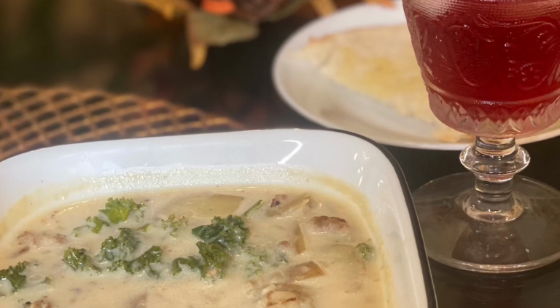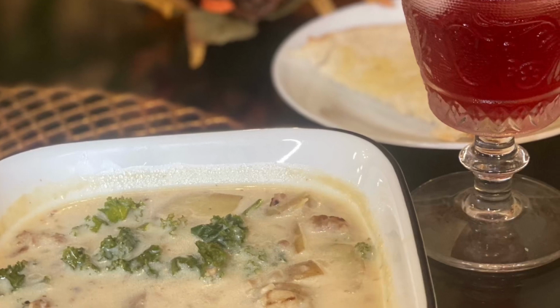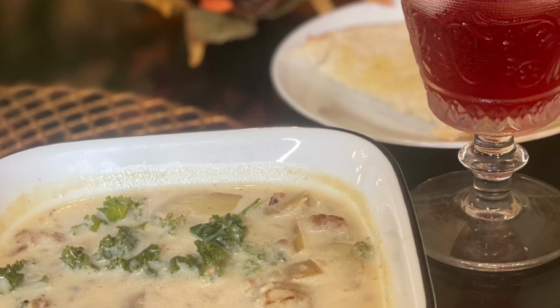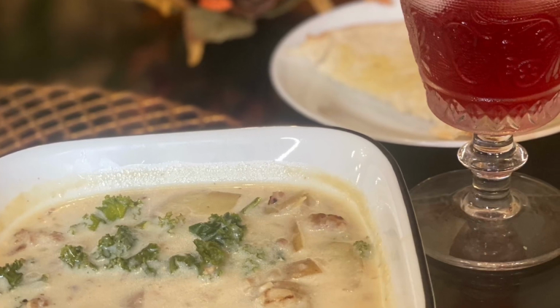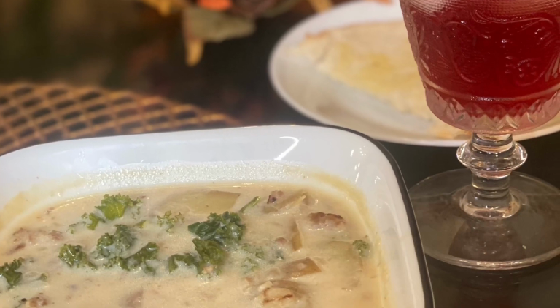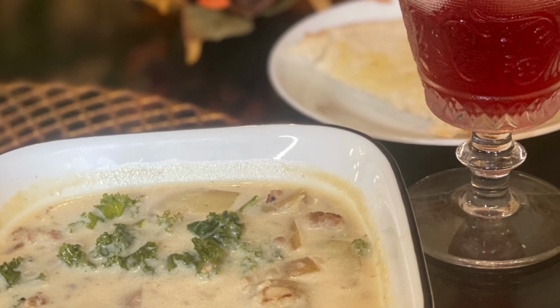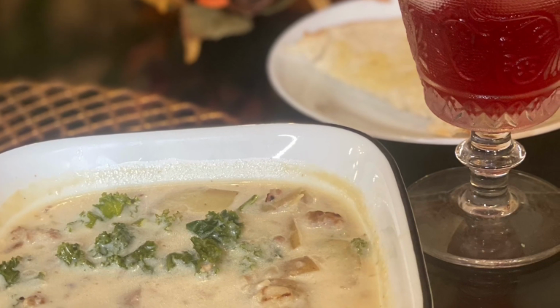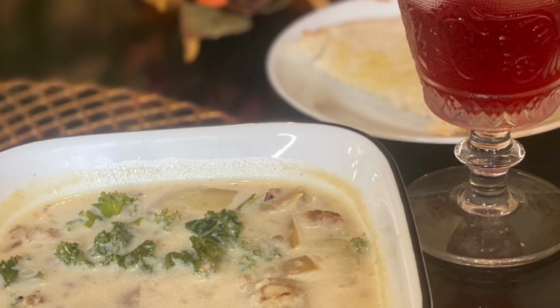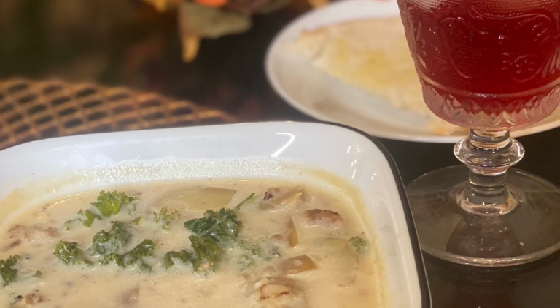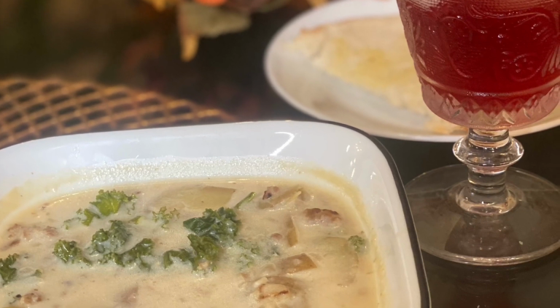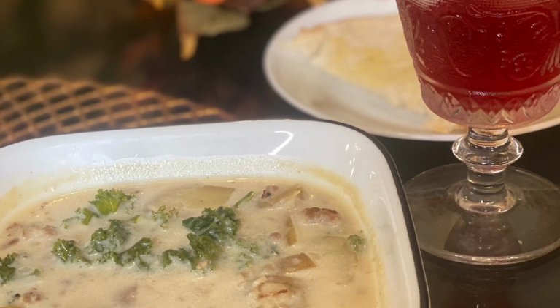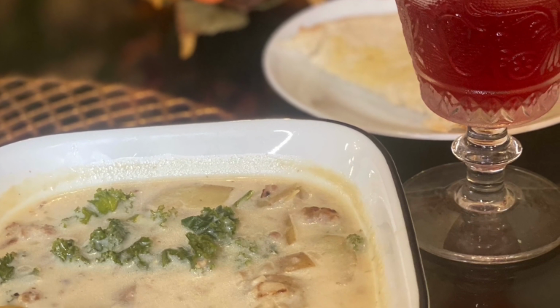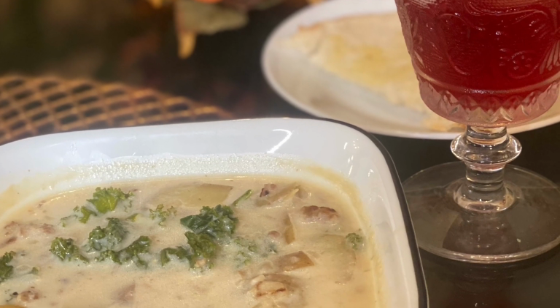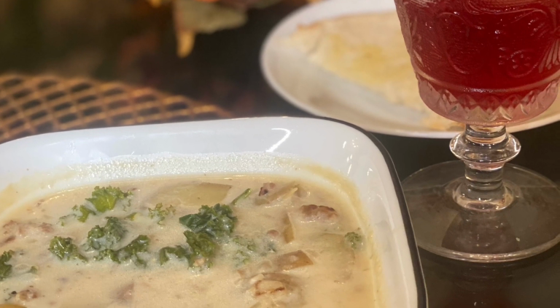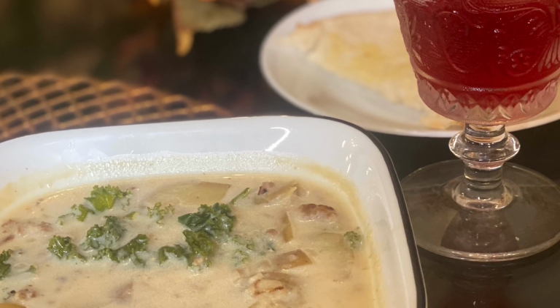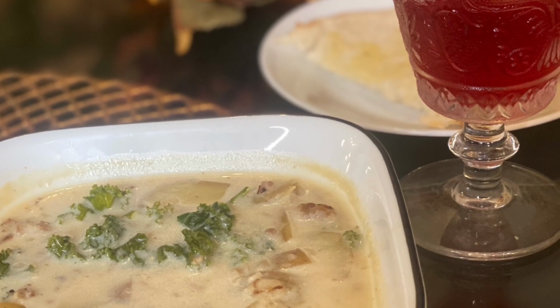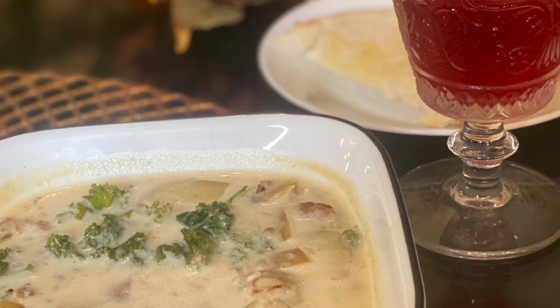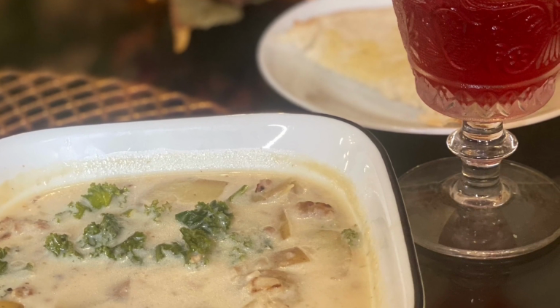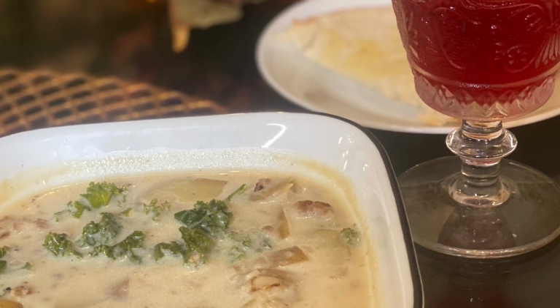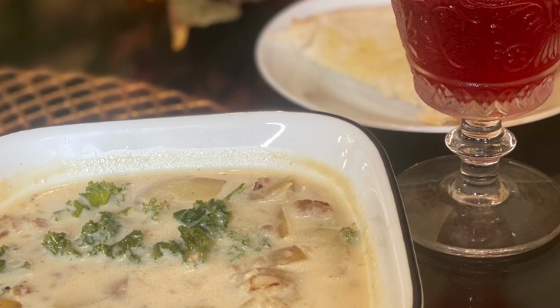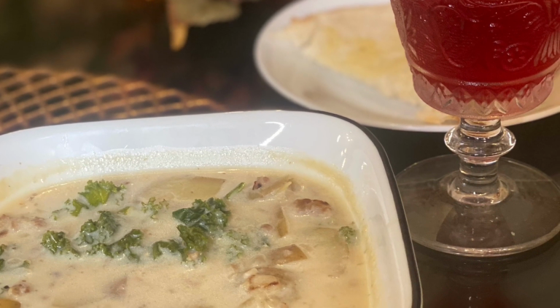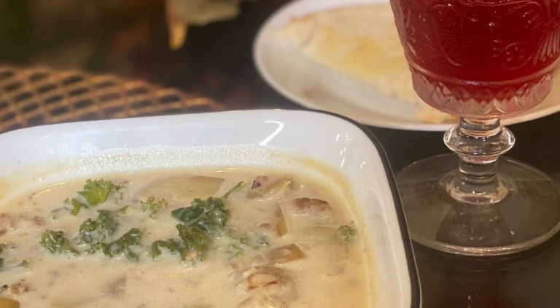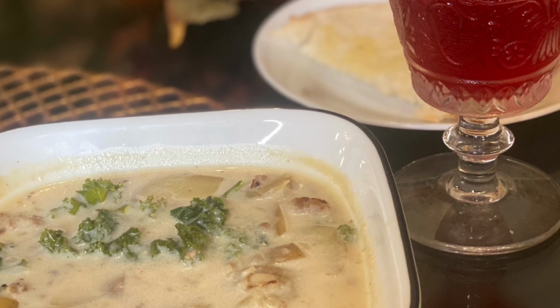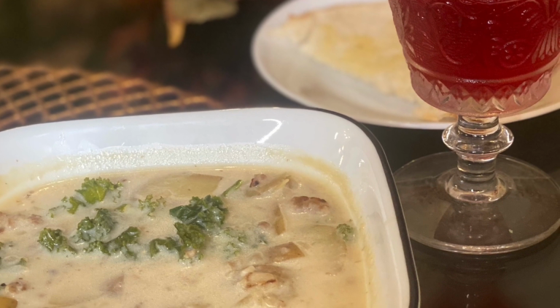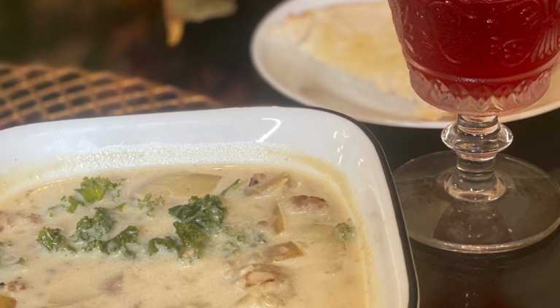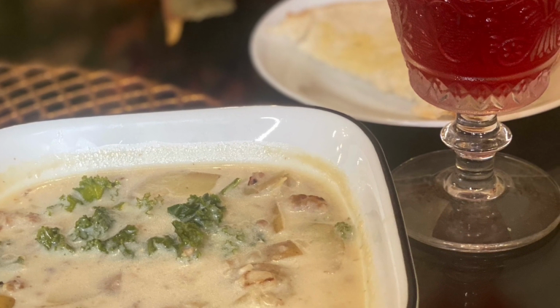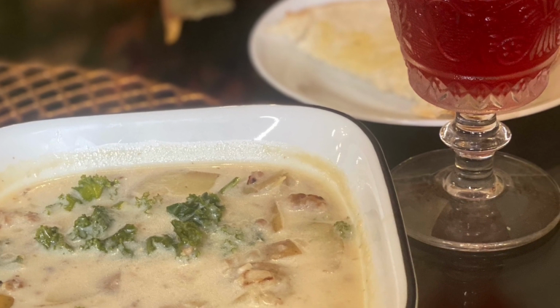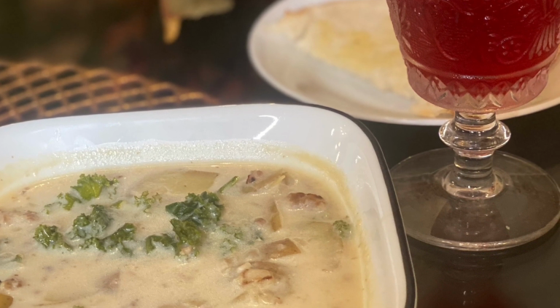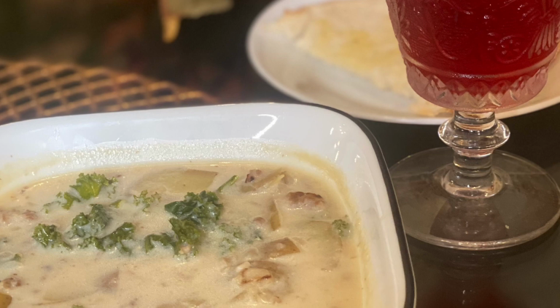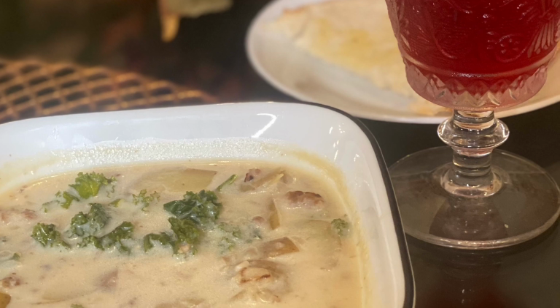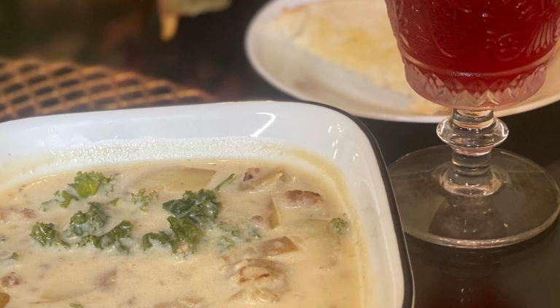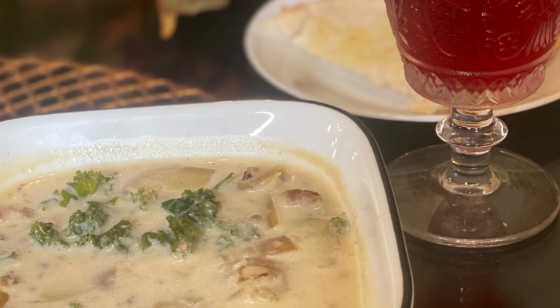It's getting chilly, let's make another delicious soup. This one you can make three different ways.